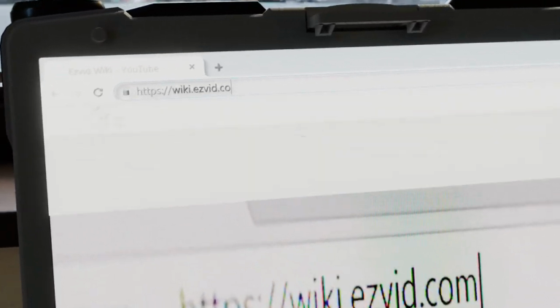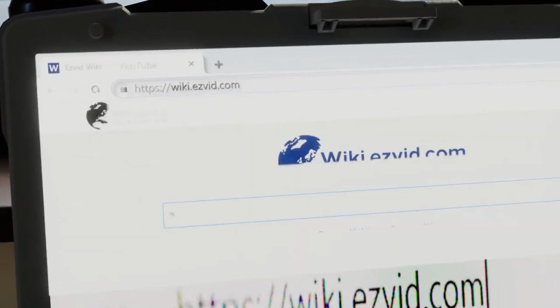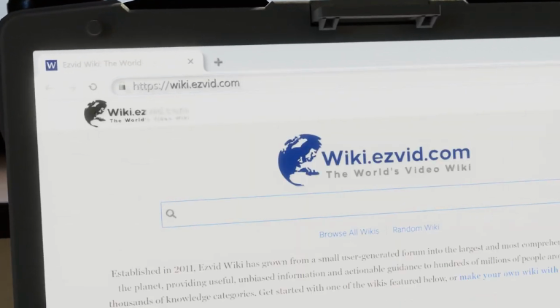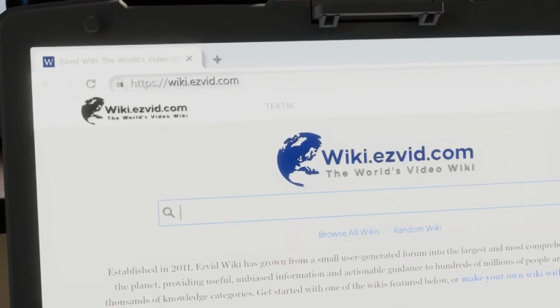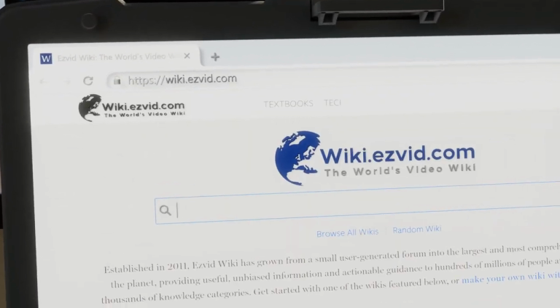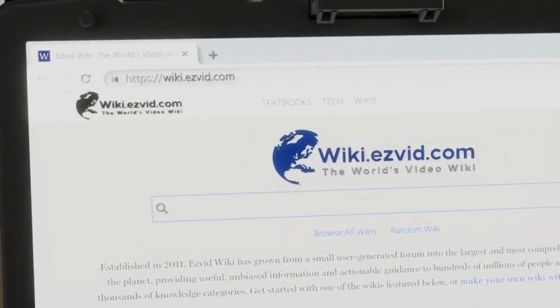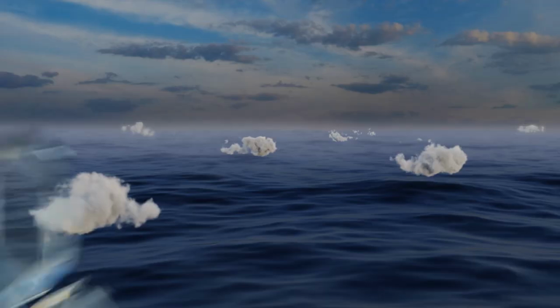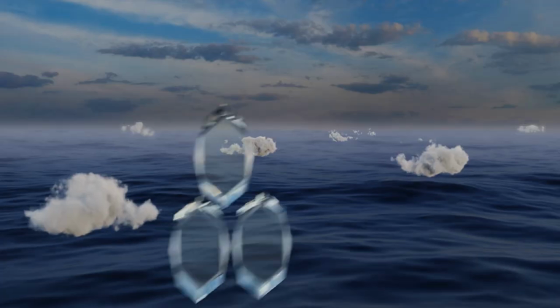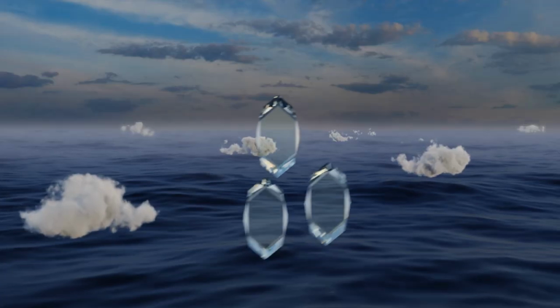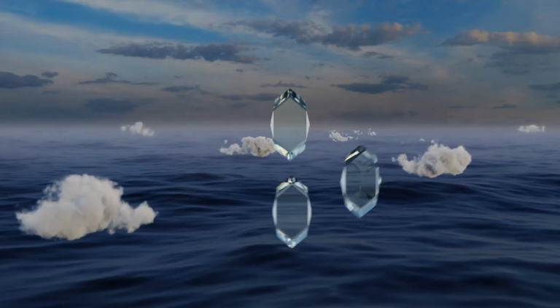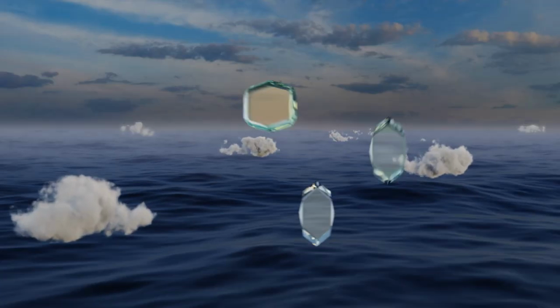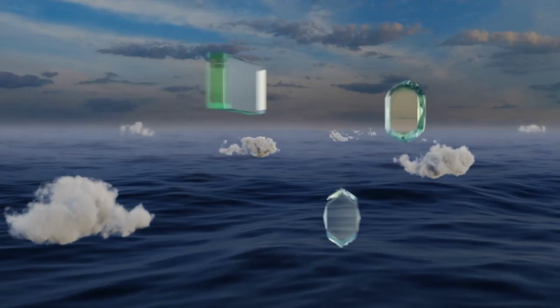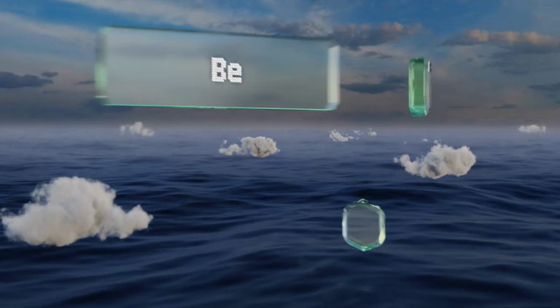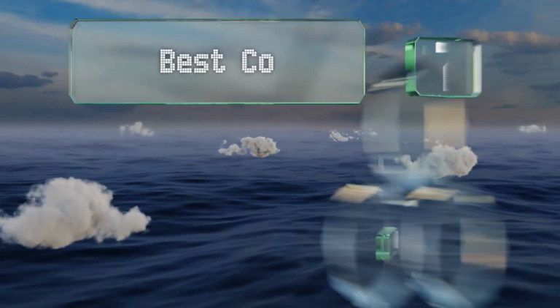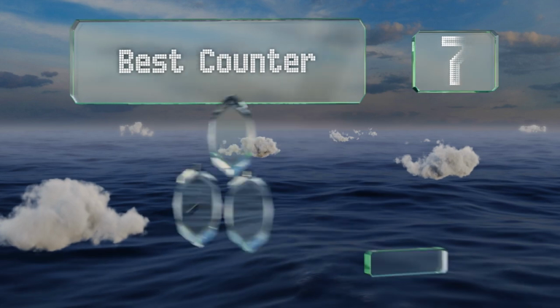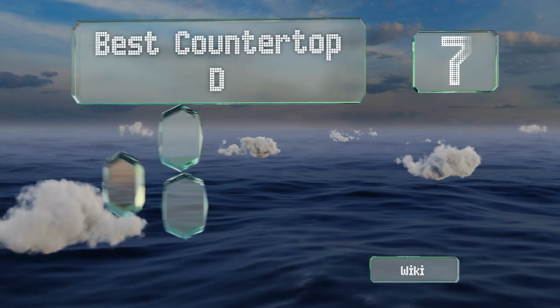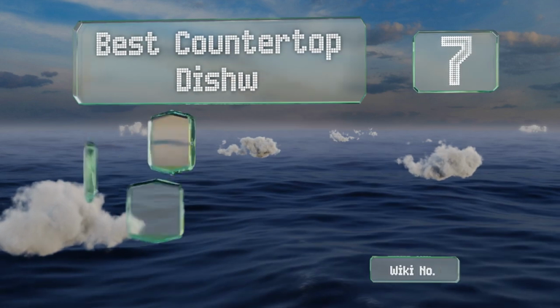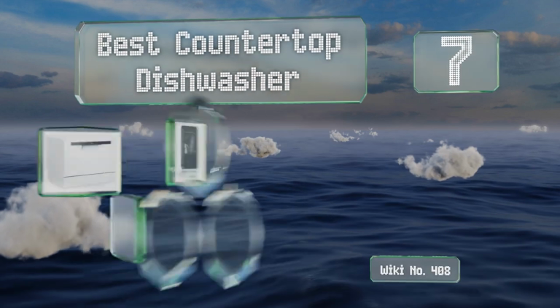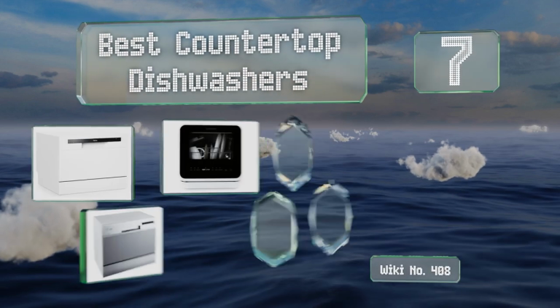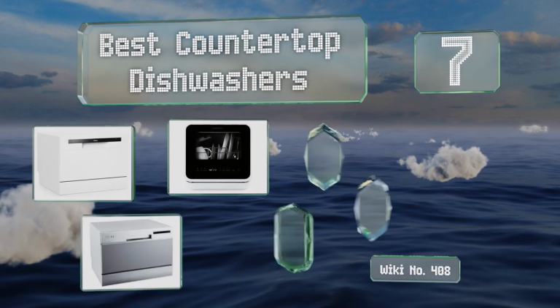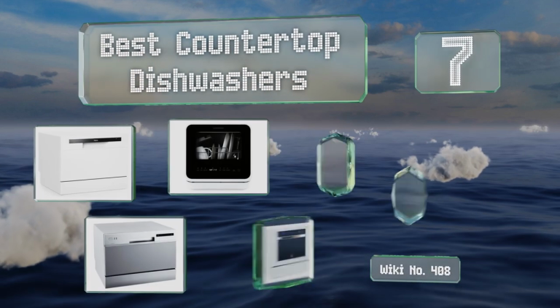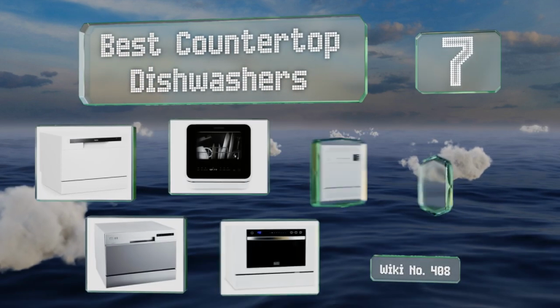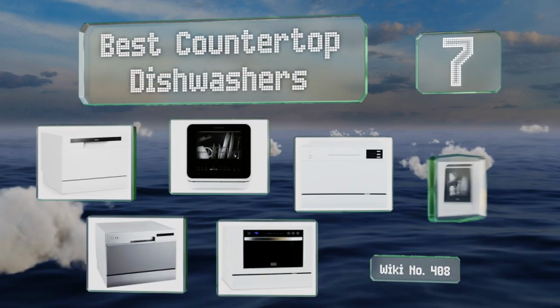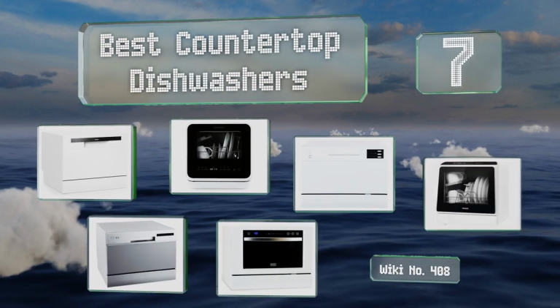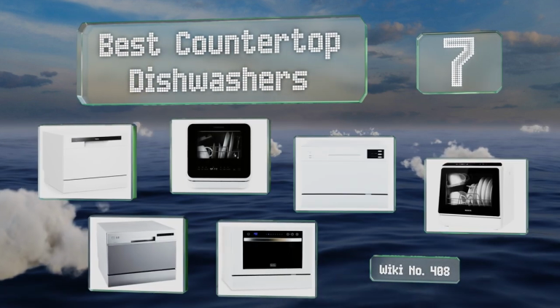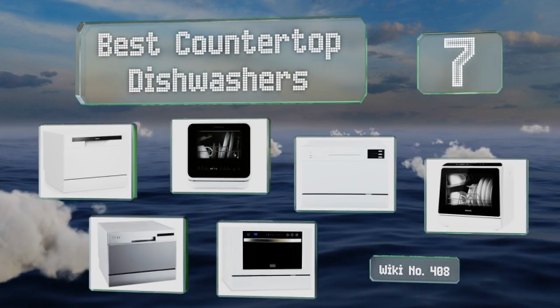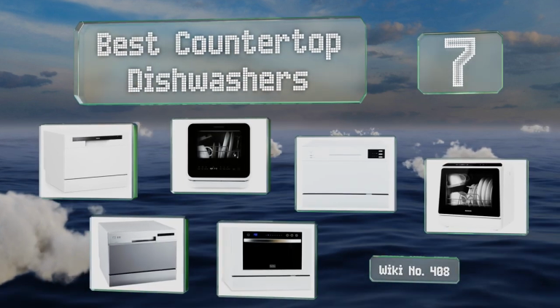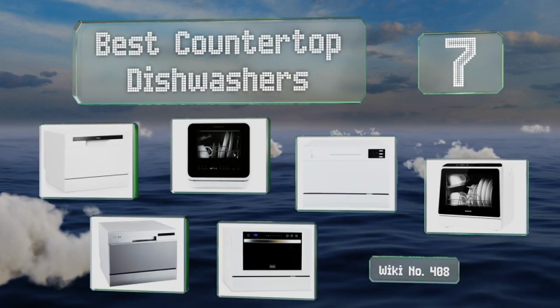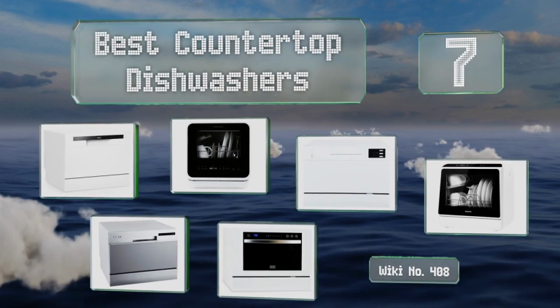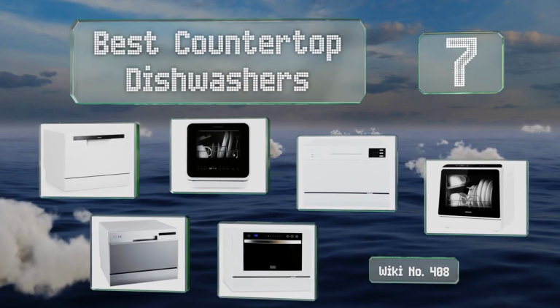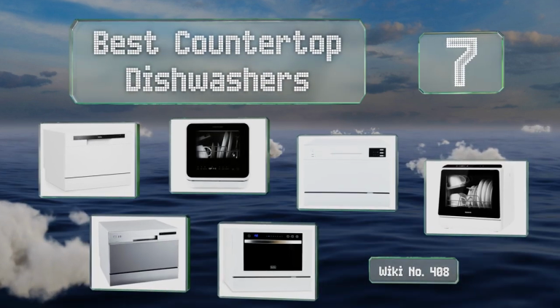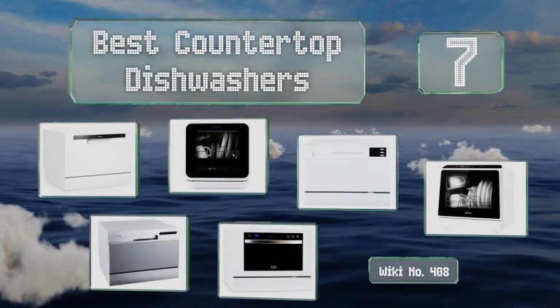Easy Vid presents the seven best countertop dishwashers. Let's get started with the list.